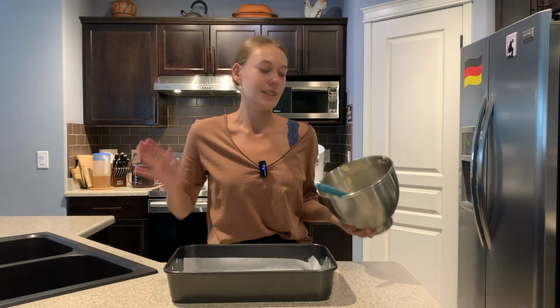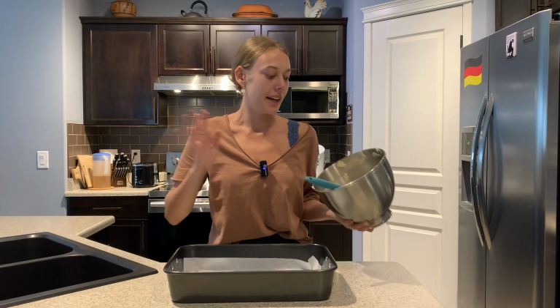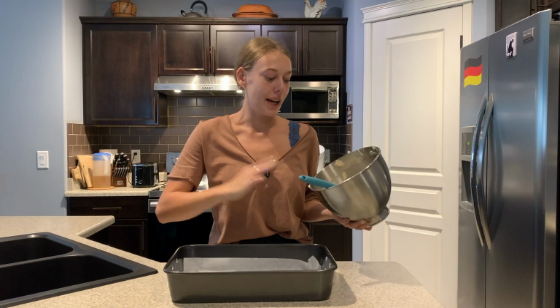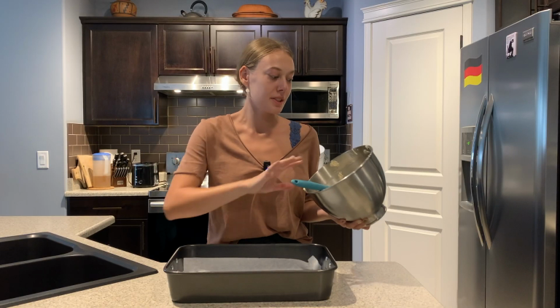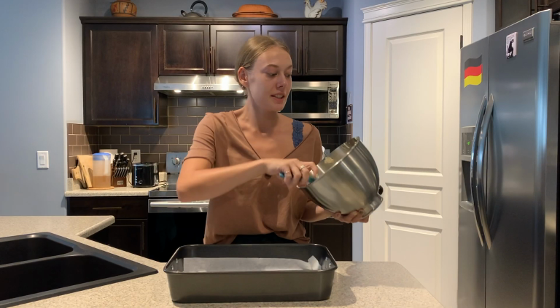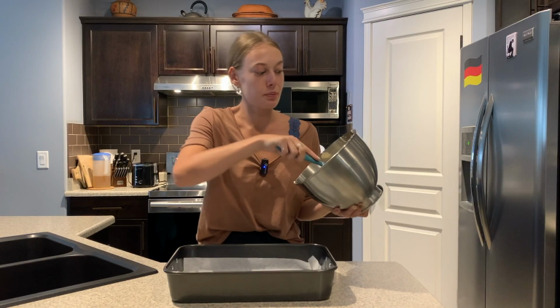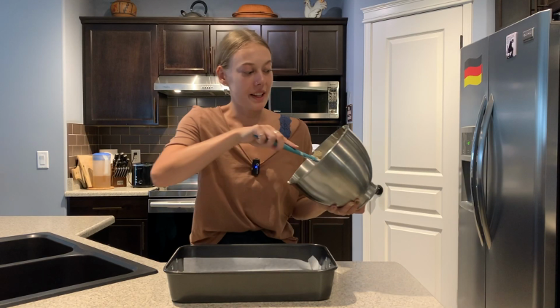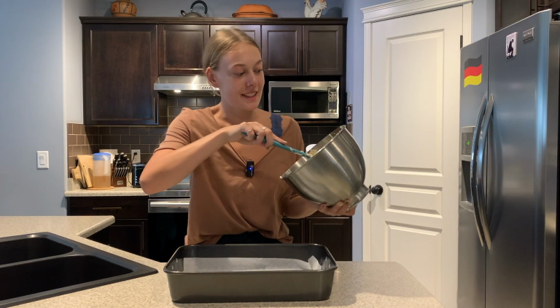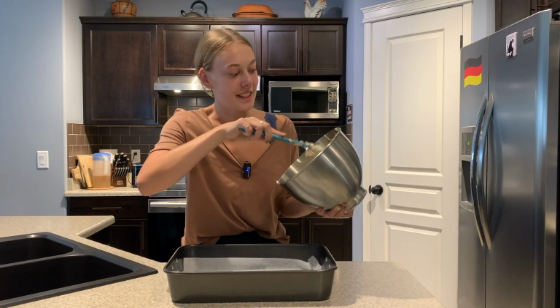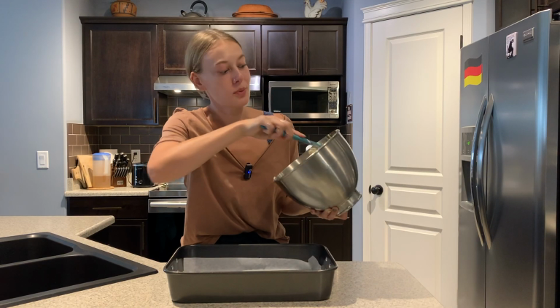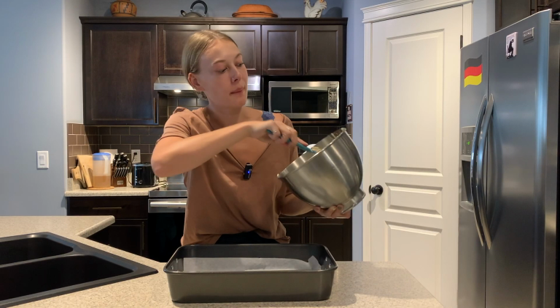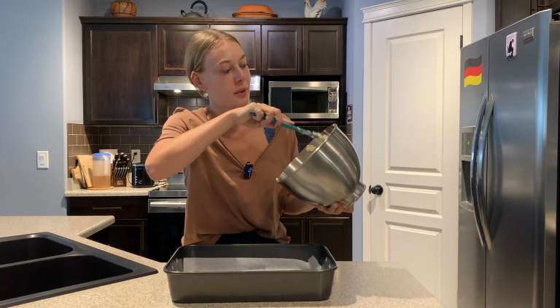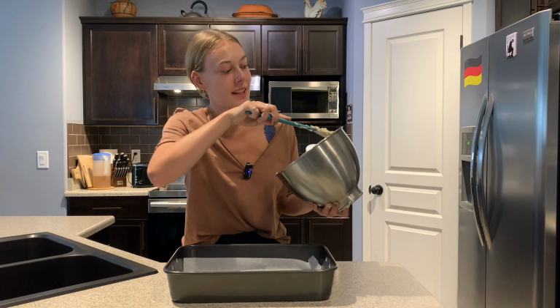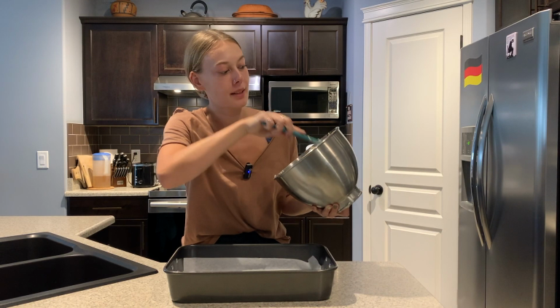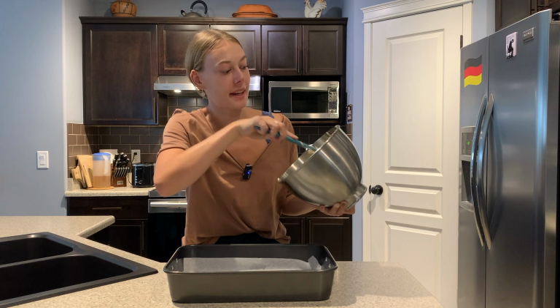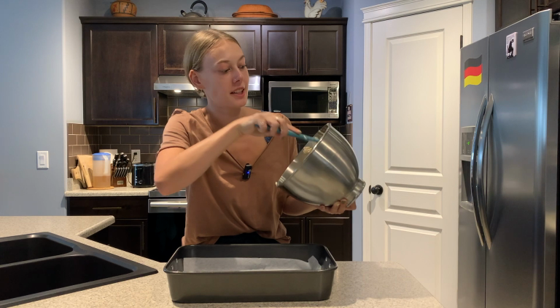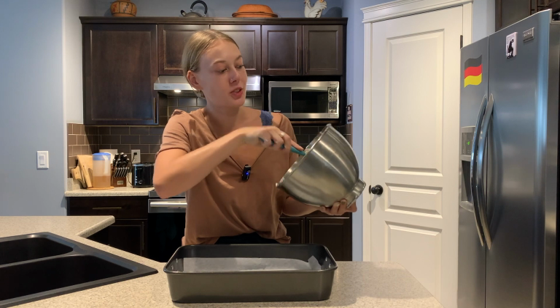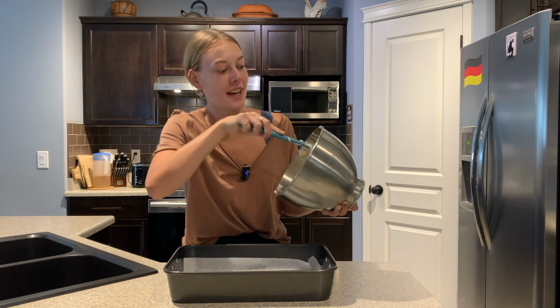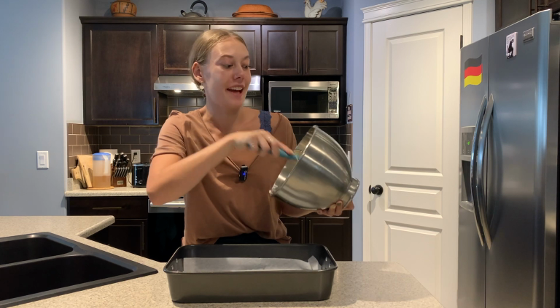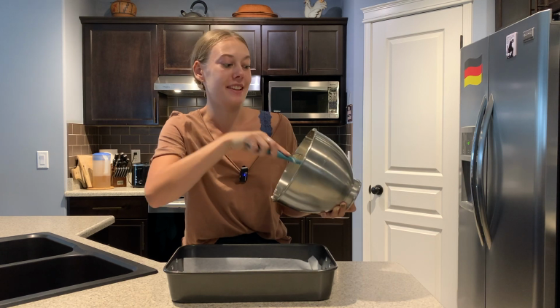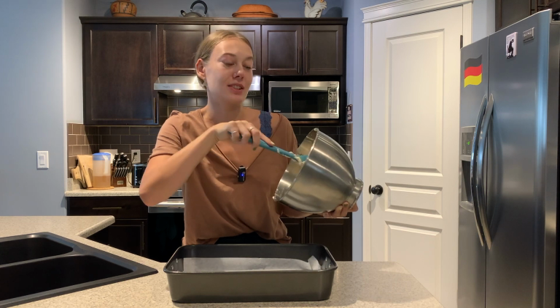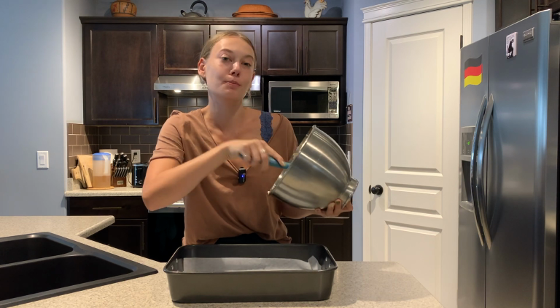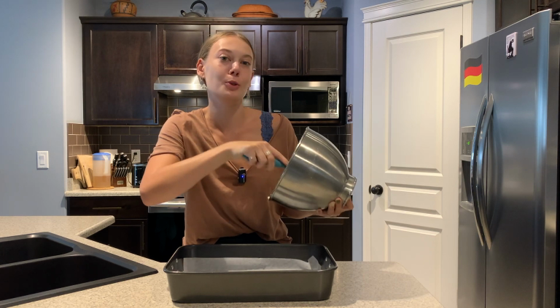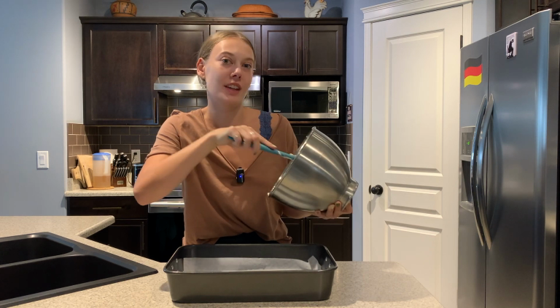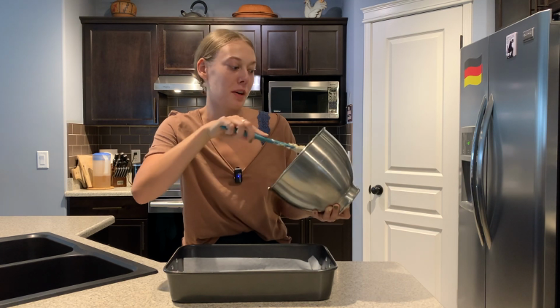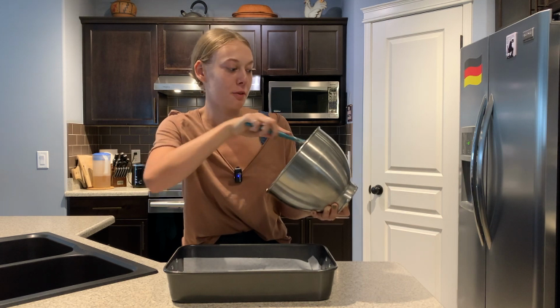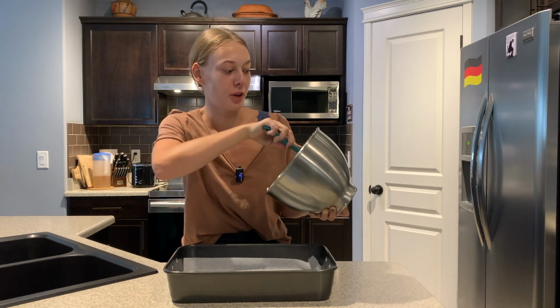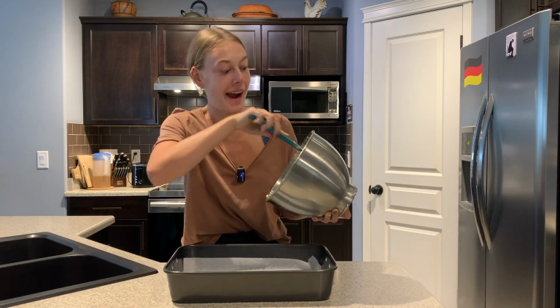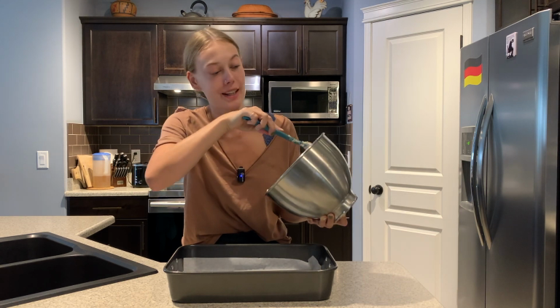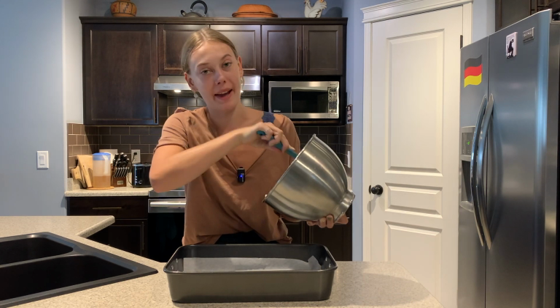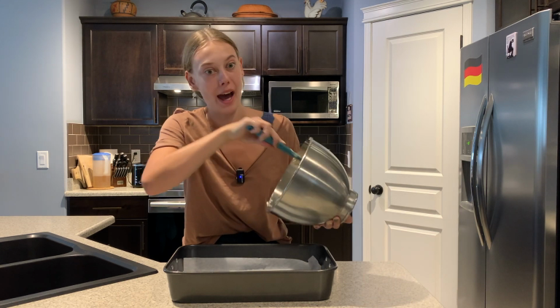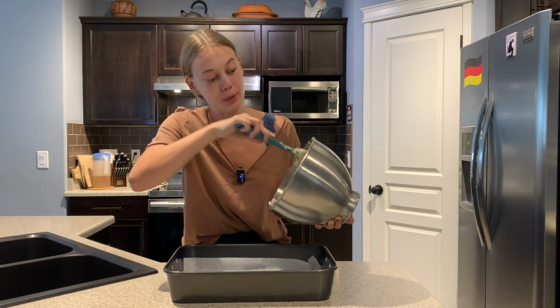I'm just going to spread this into my pre-lined baking tray and then smooth it out before adding my apples.